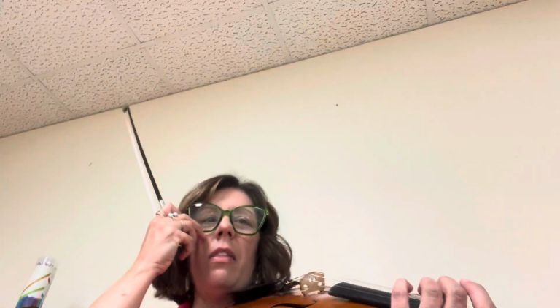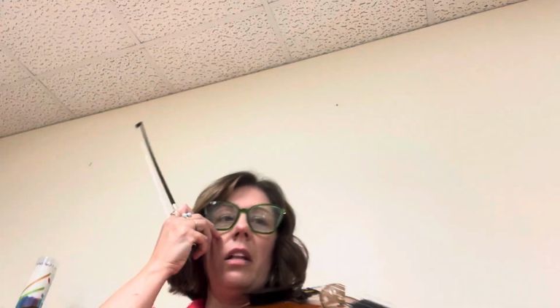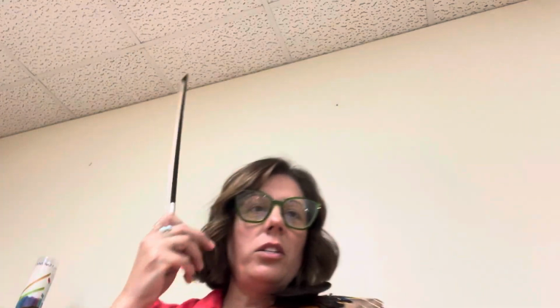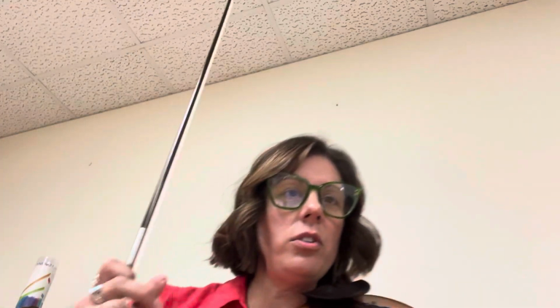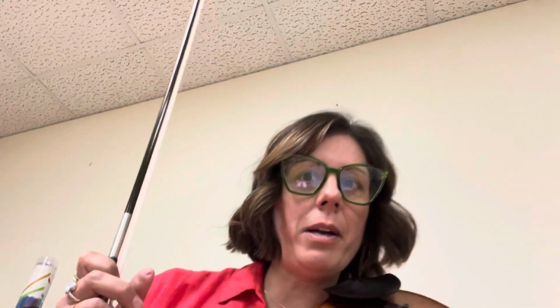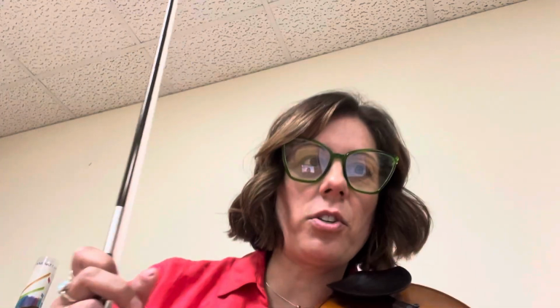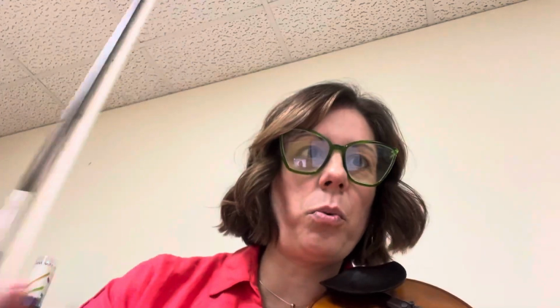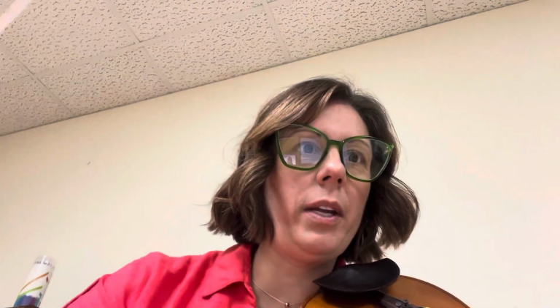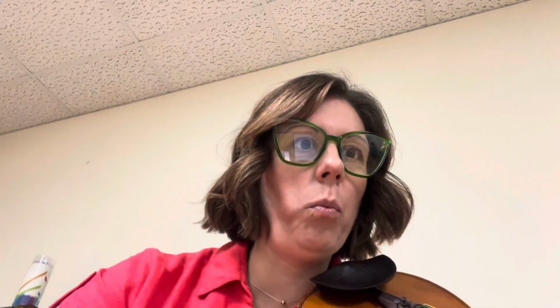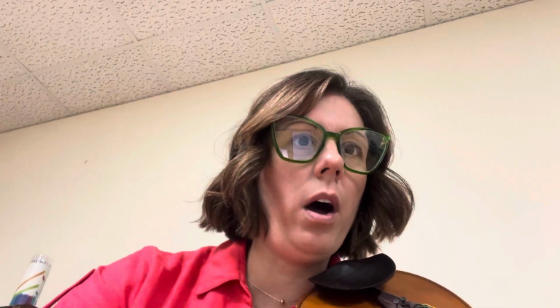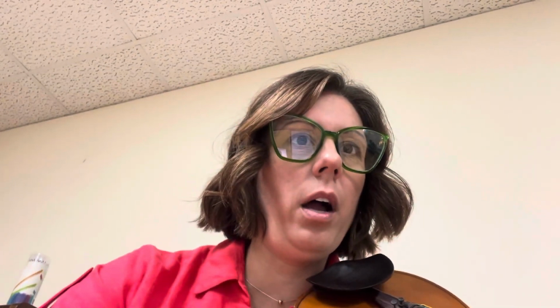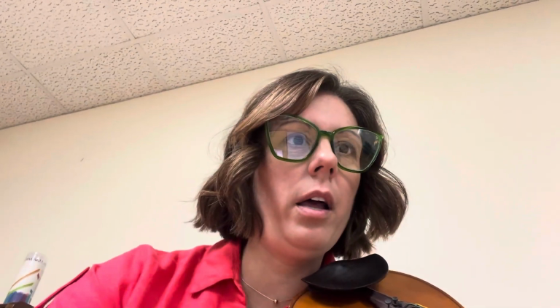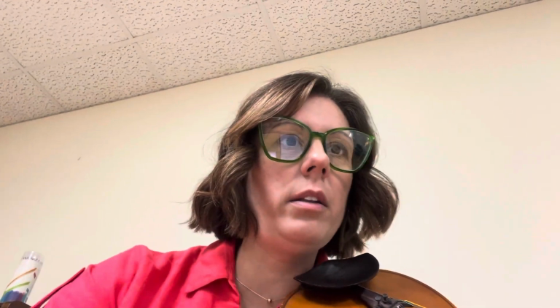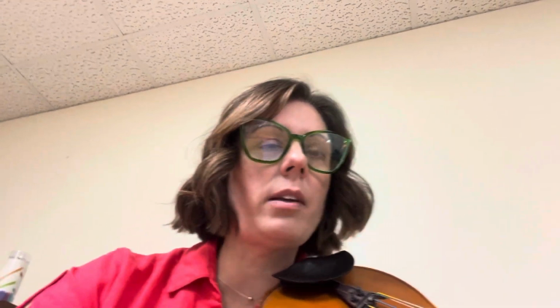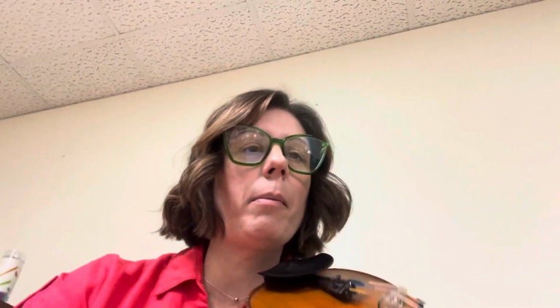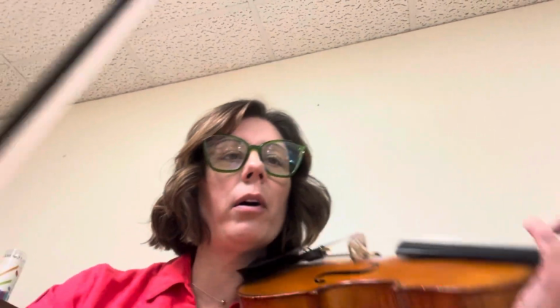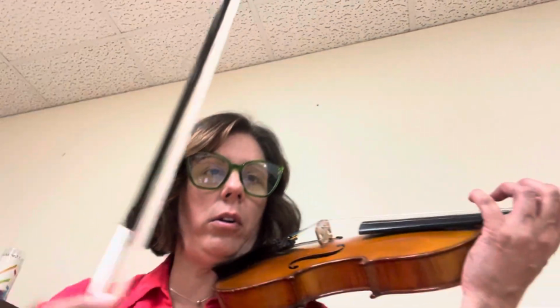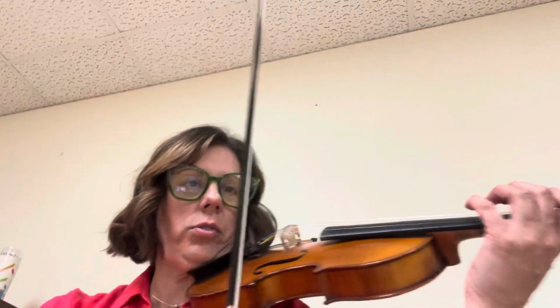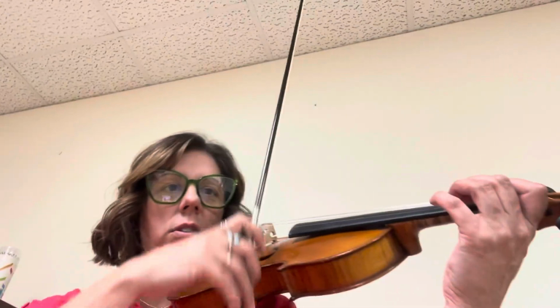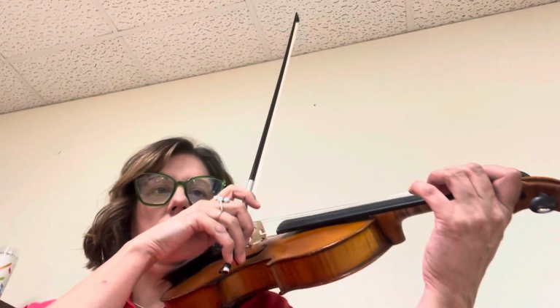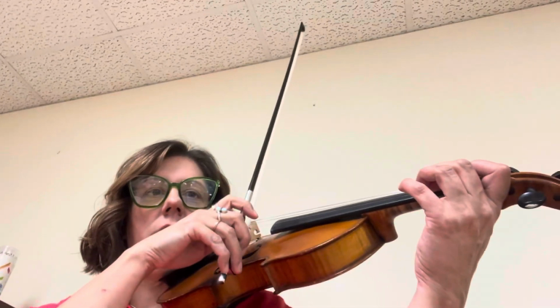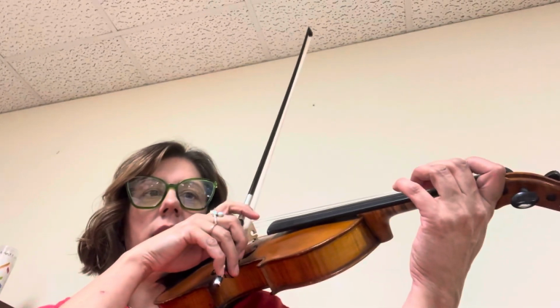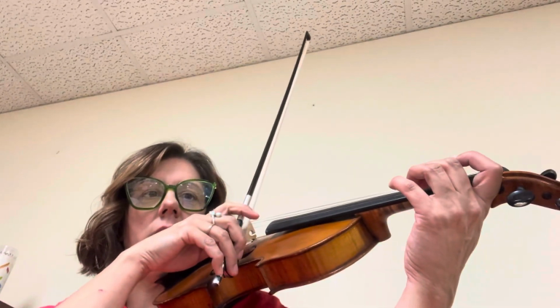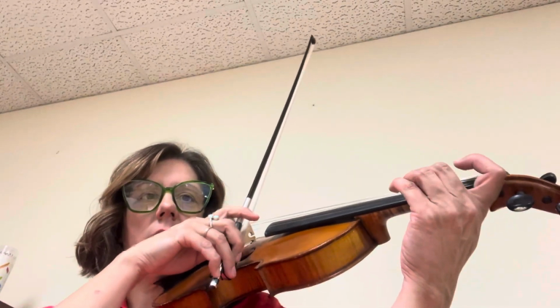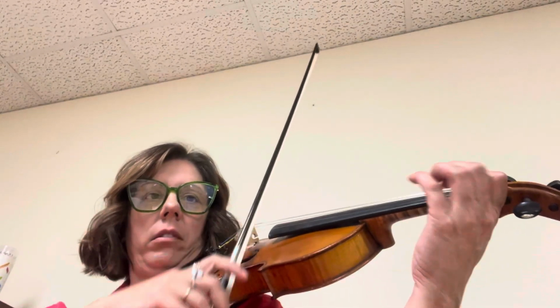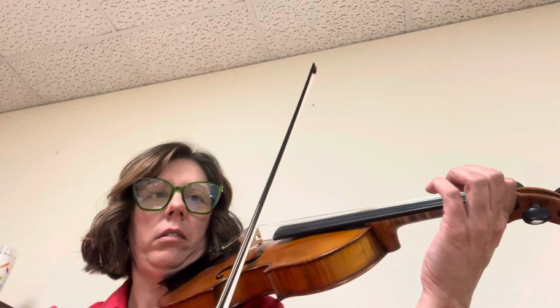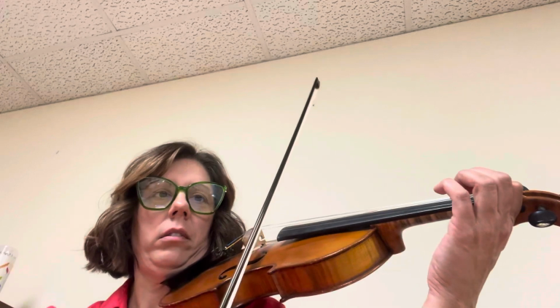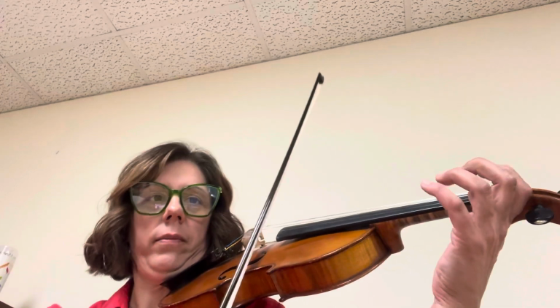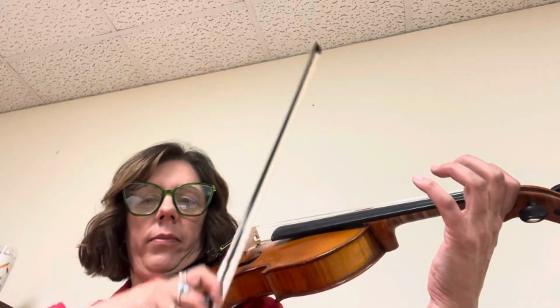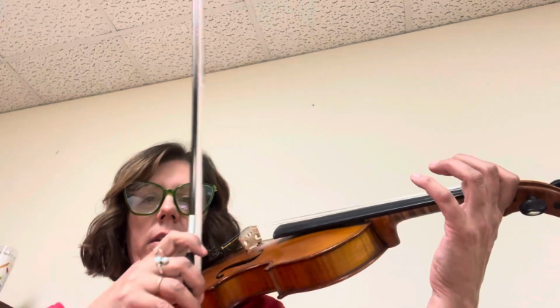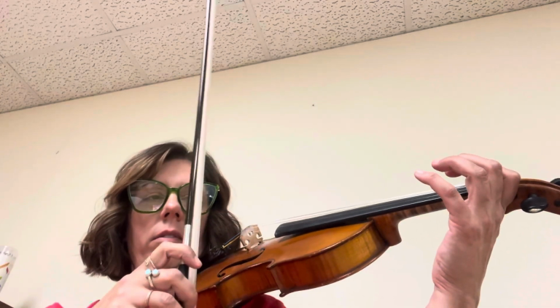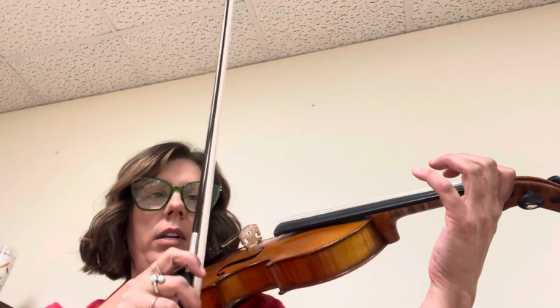And then let's do measure 21. Separate bows. So there's a little grace note. Ready?